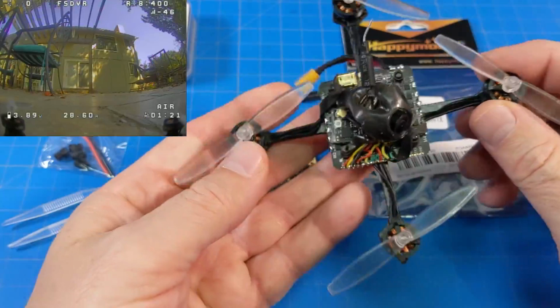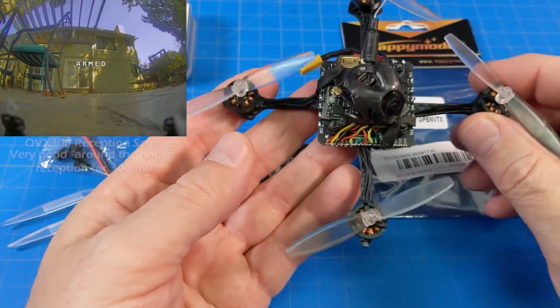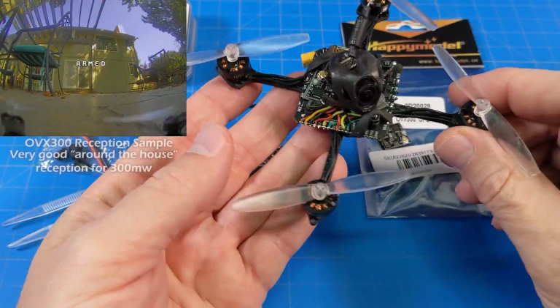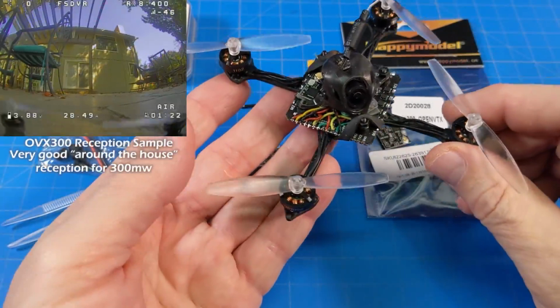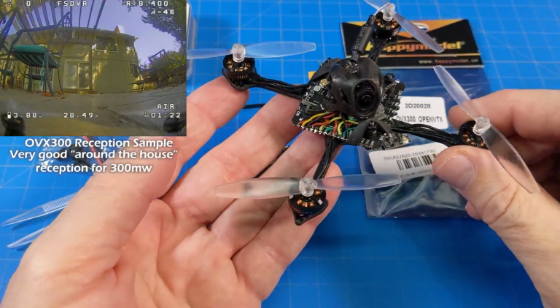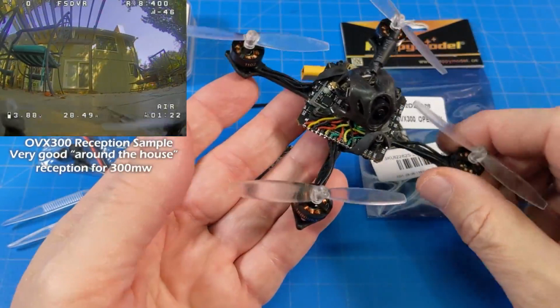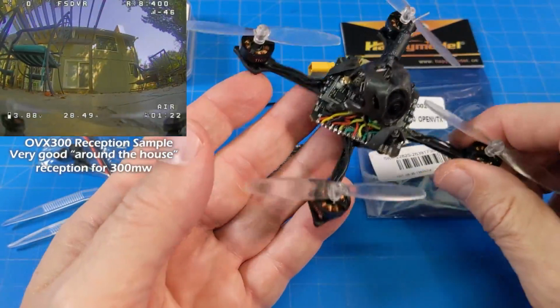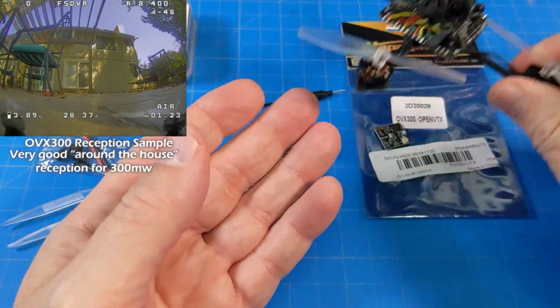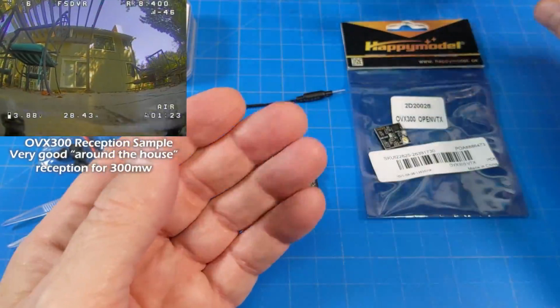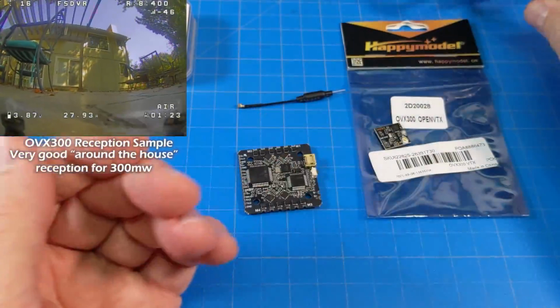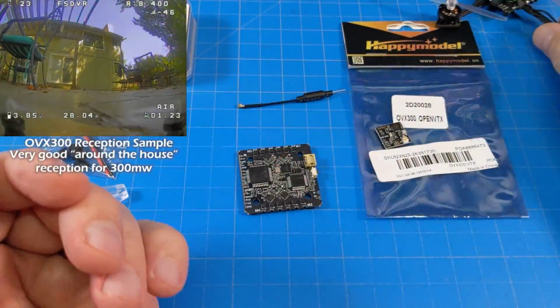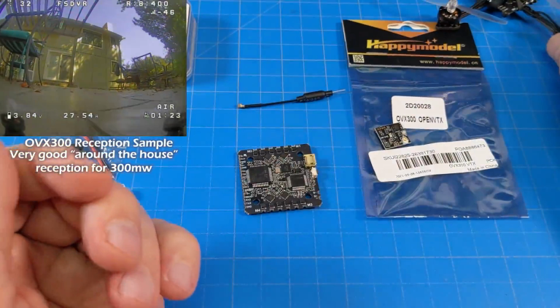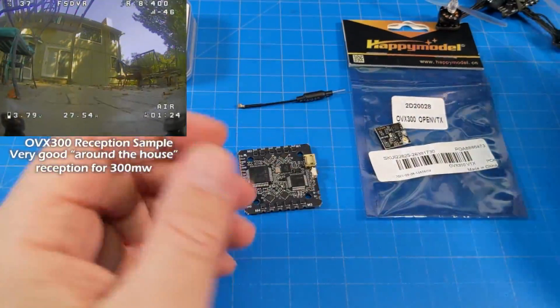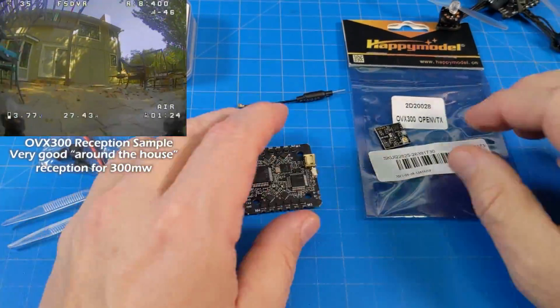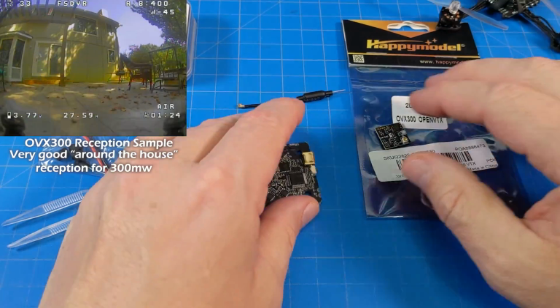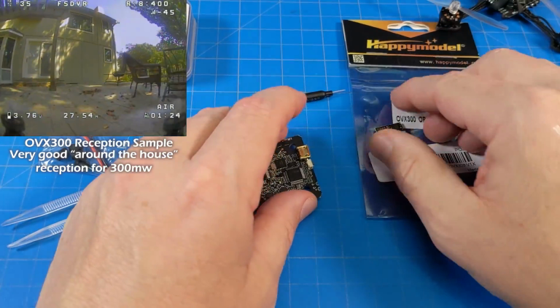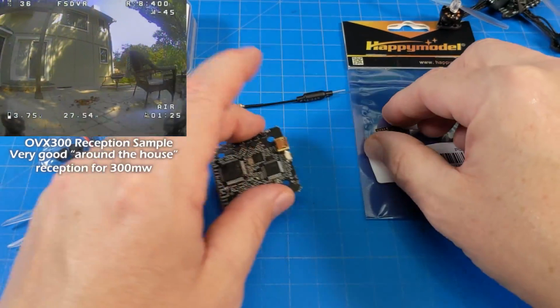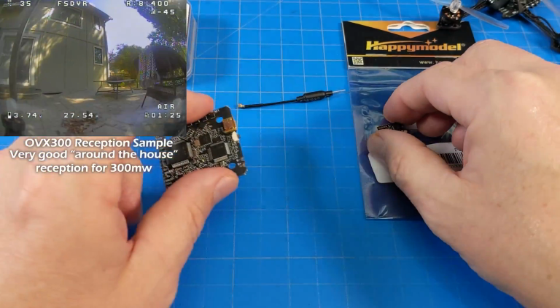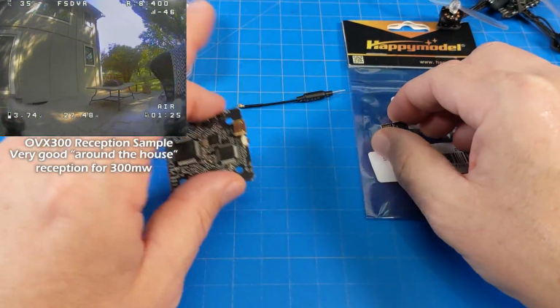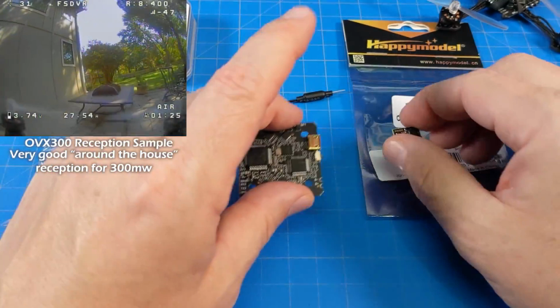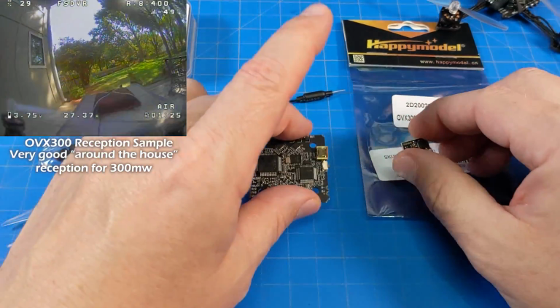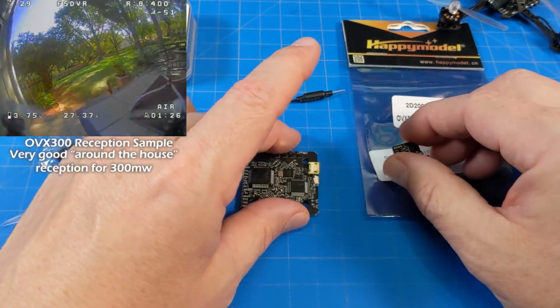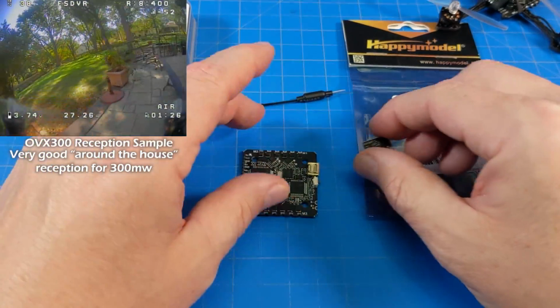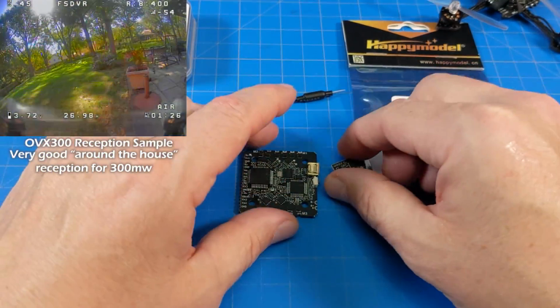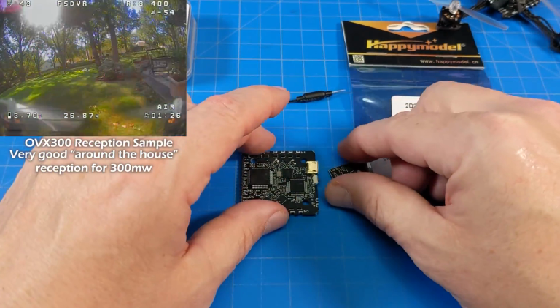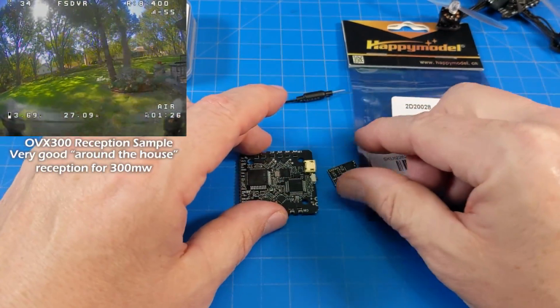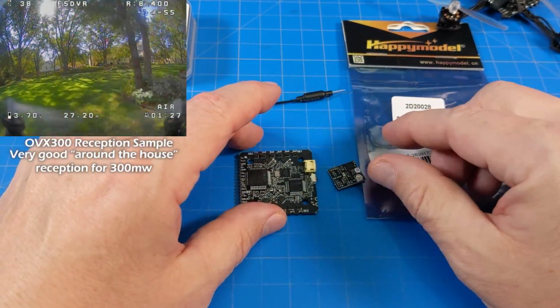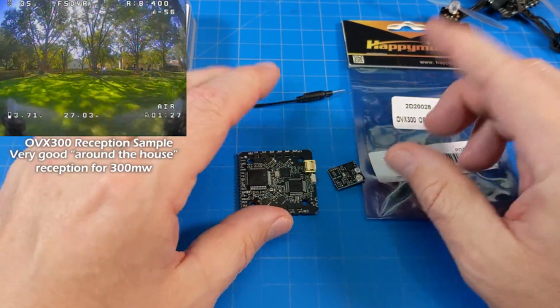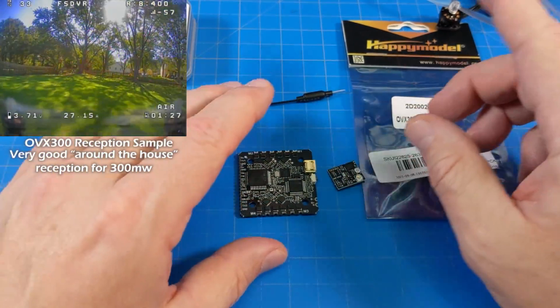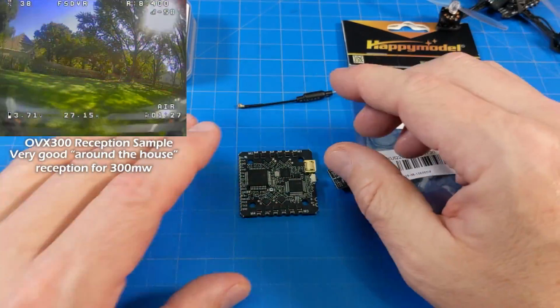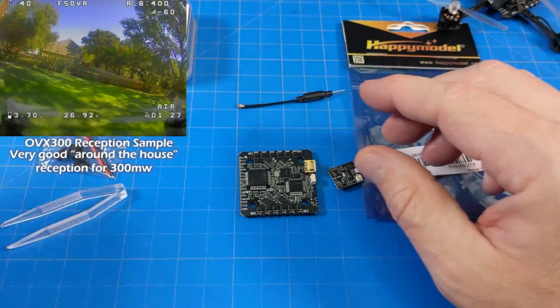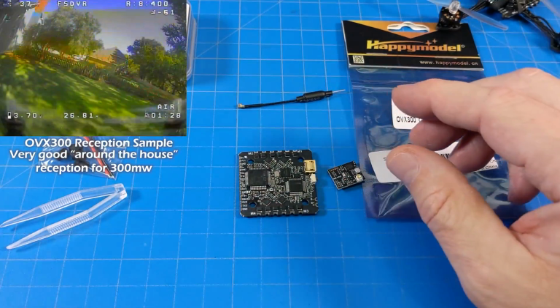The OVX300 micro VTX comes in at $11. I do need to weigh both of these — that's important, so let's get to that.